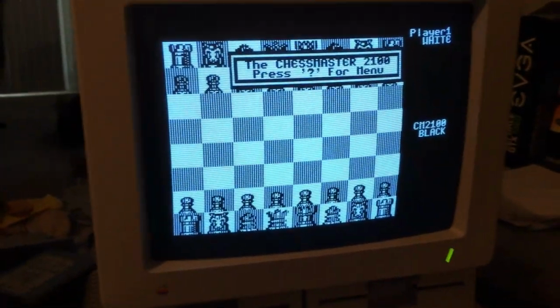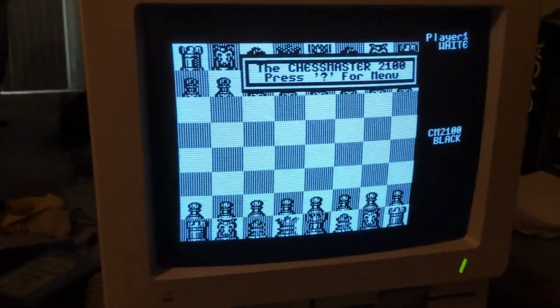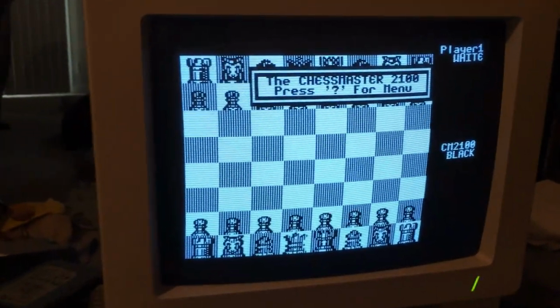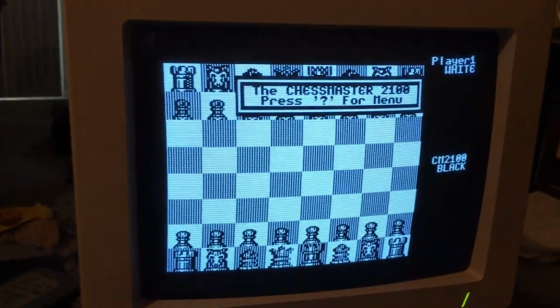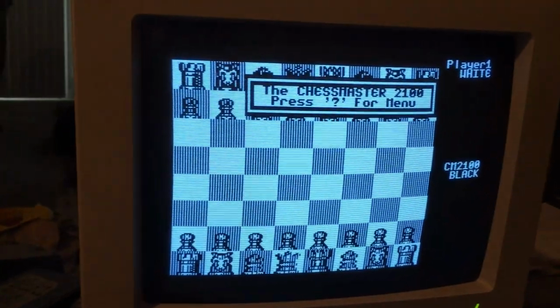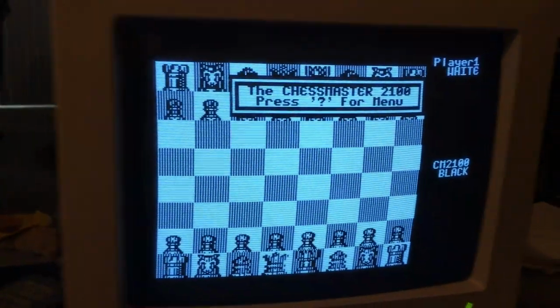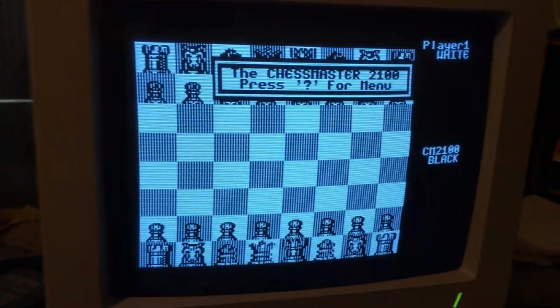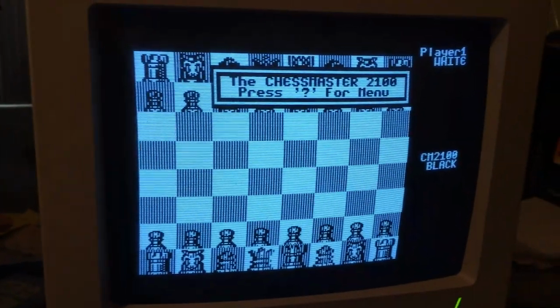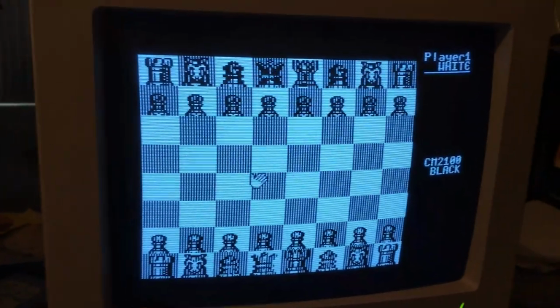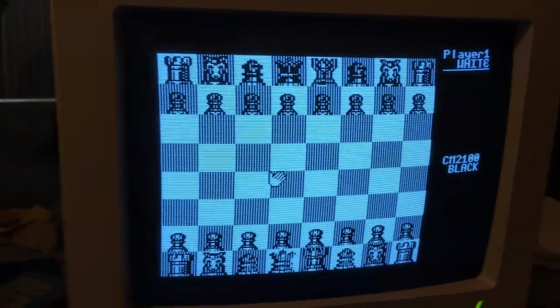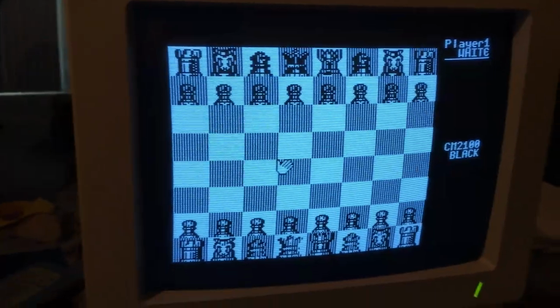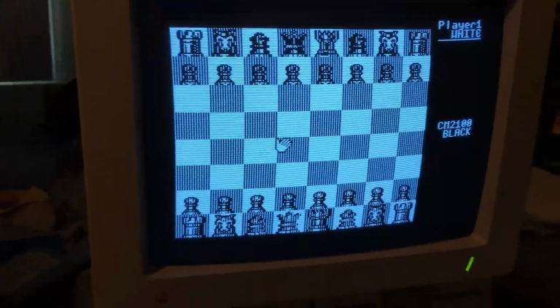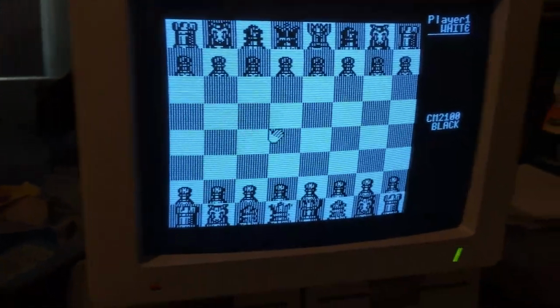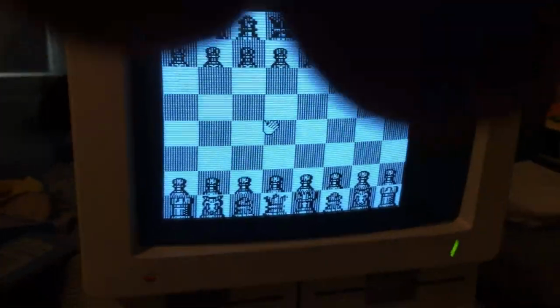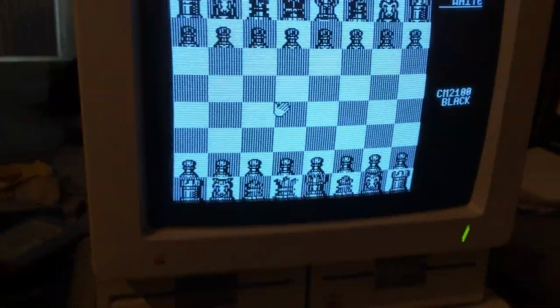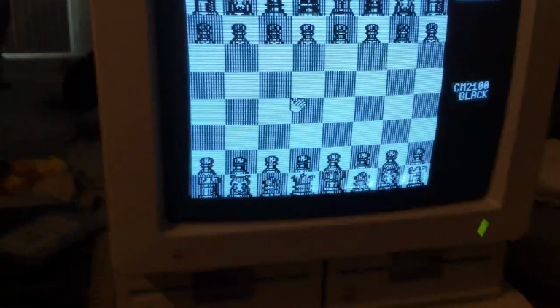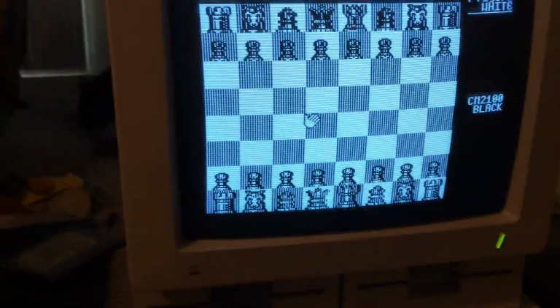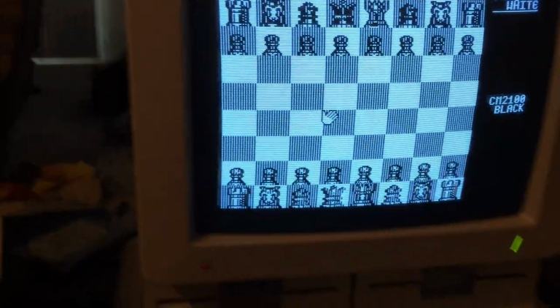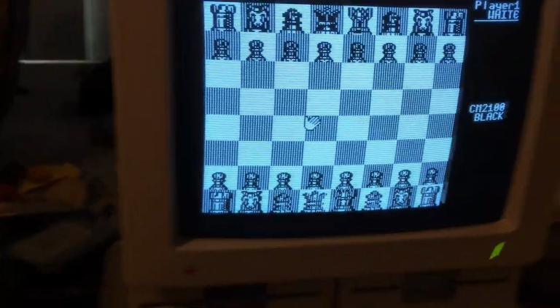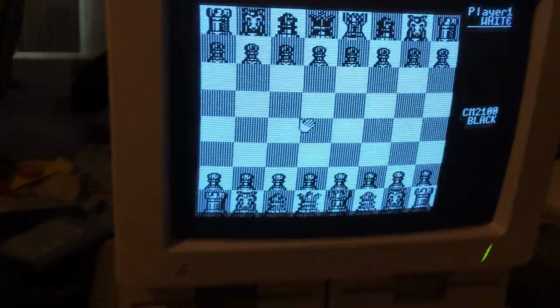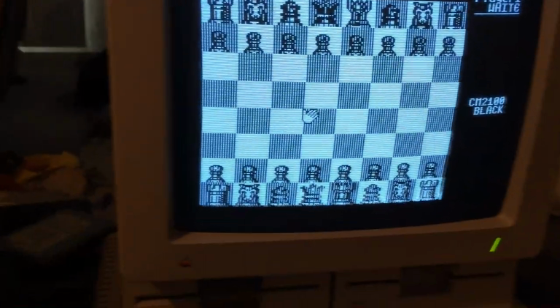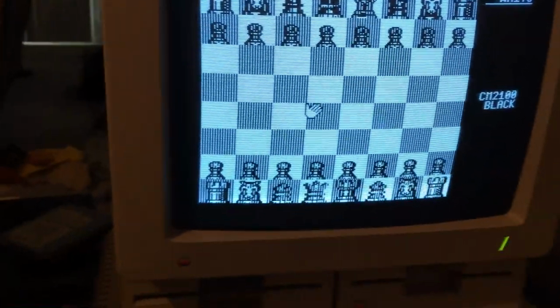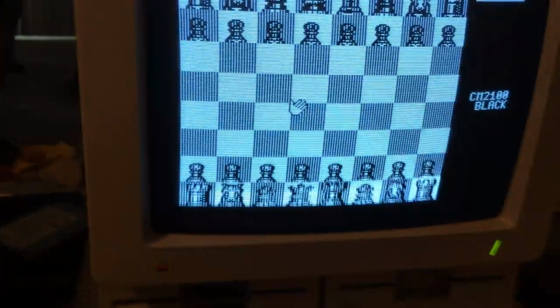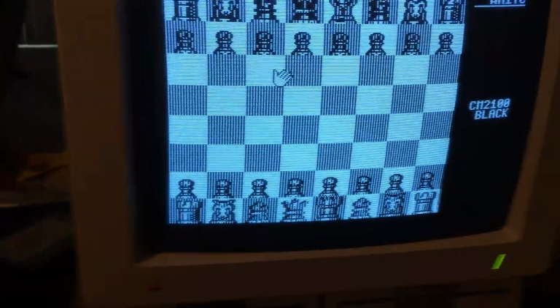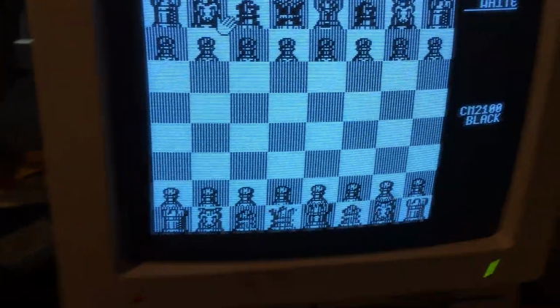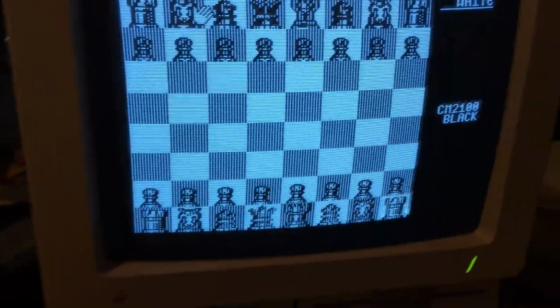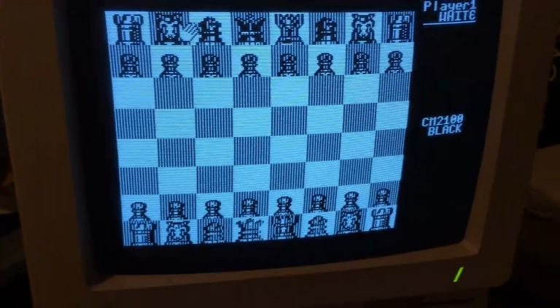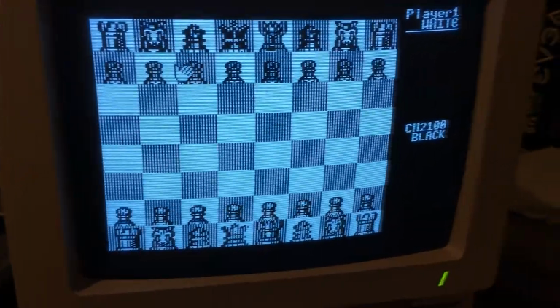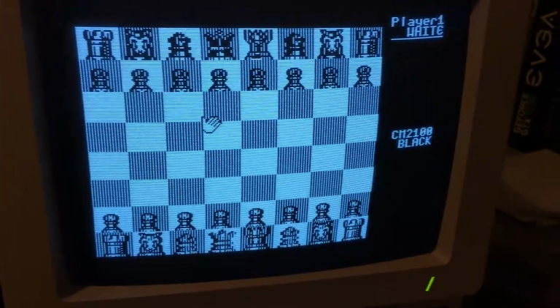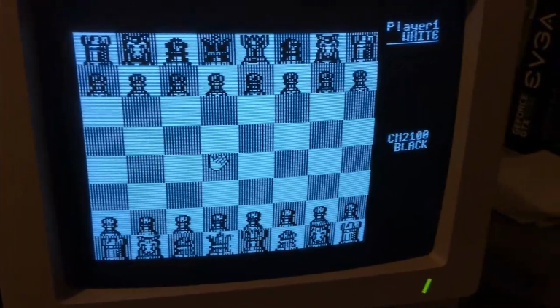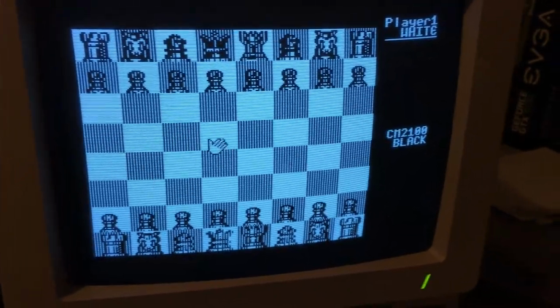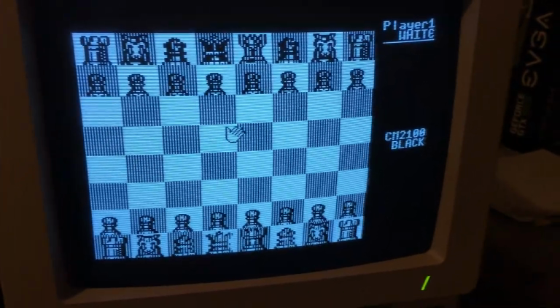And I just press ENTER. Now here we are in gameplay with my joystick.